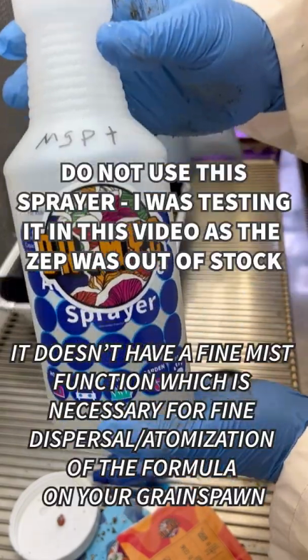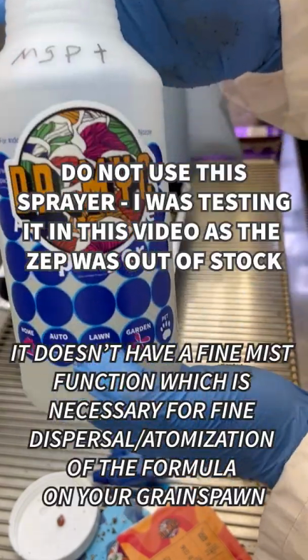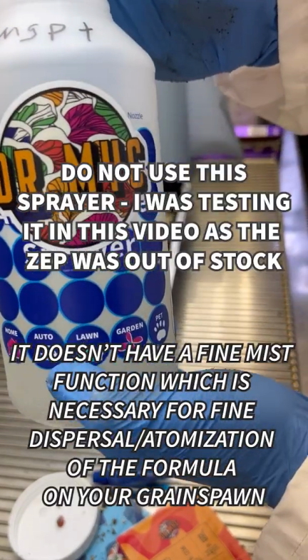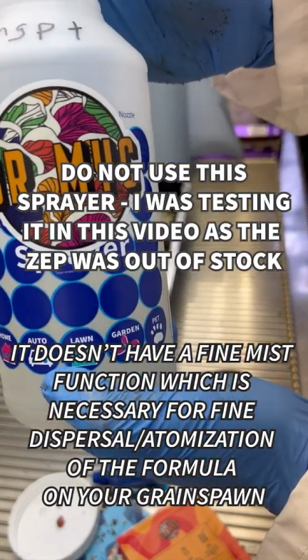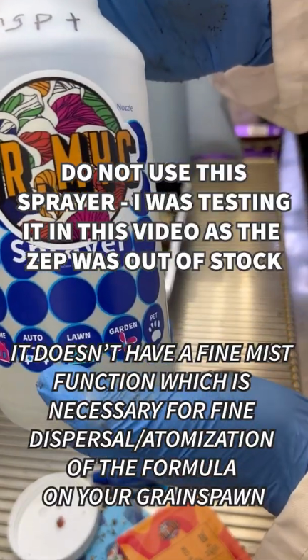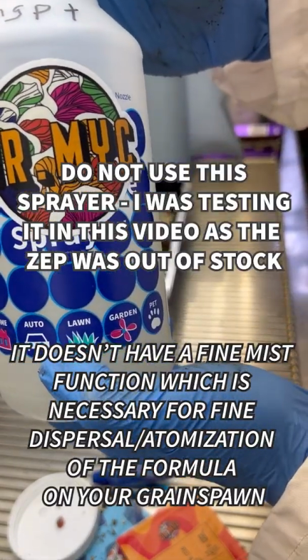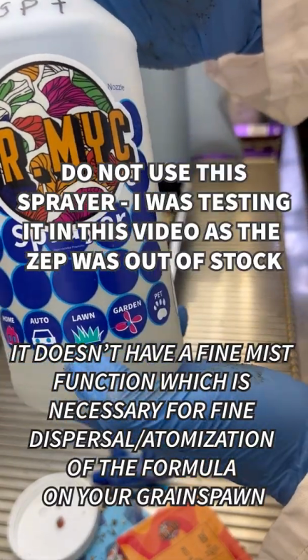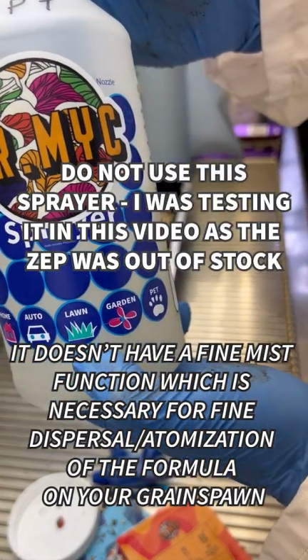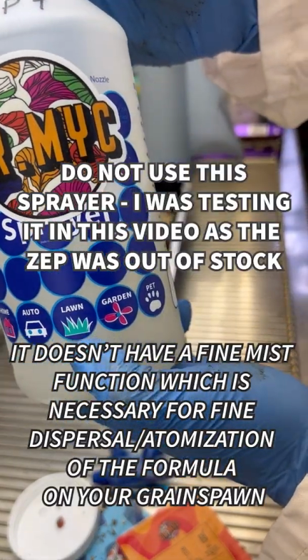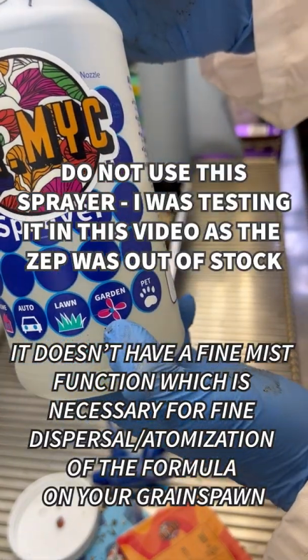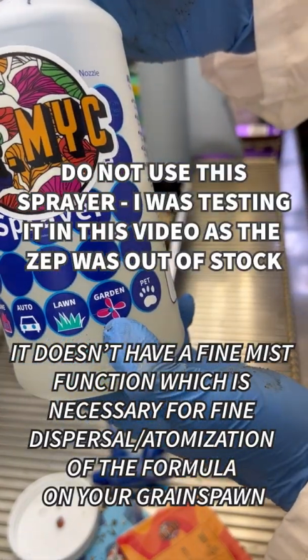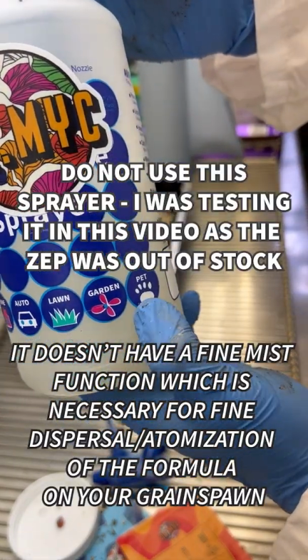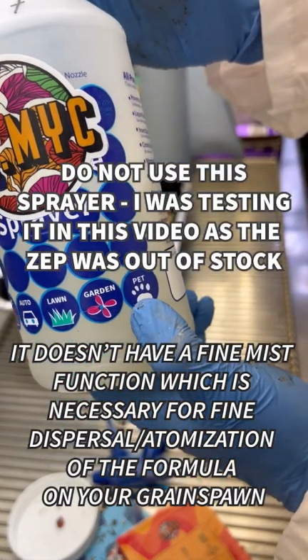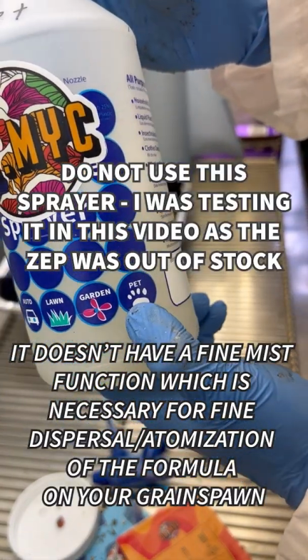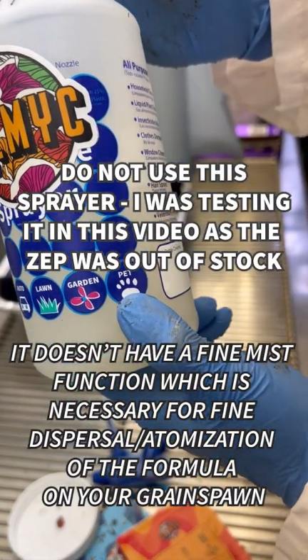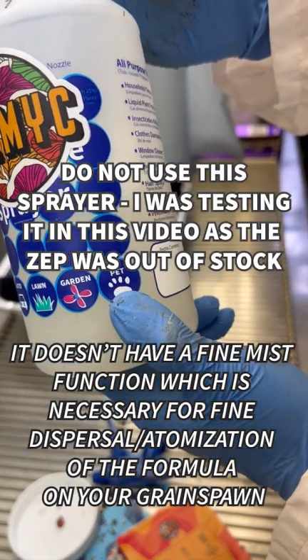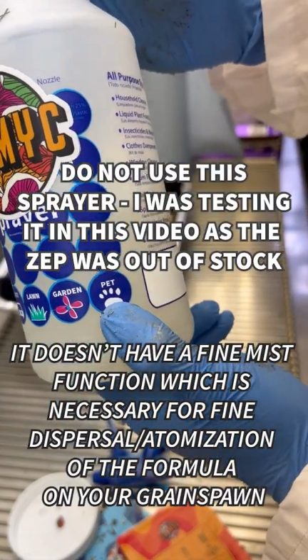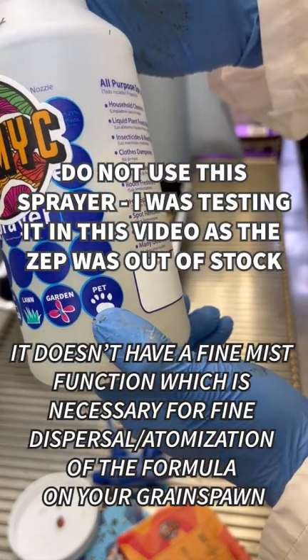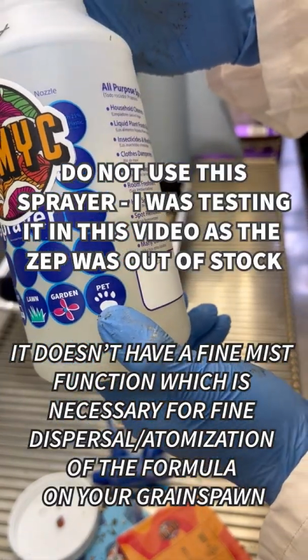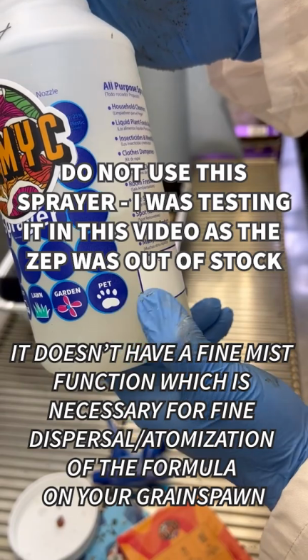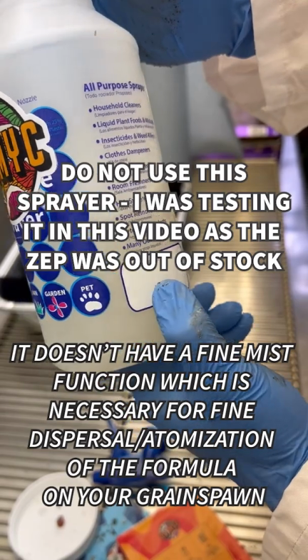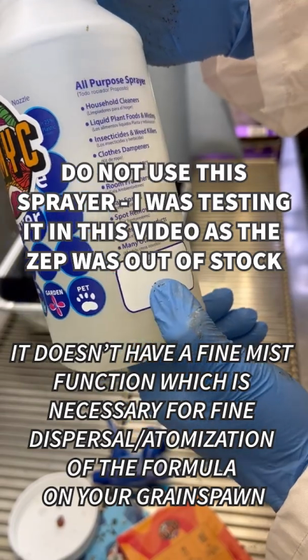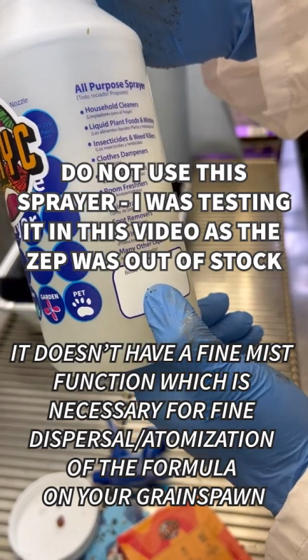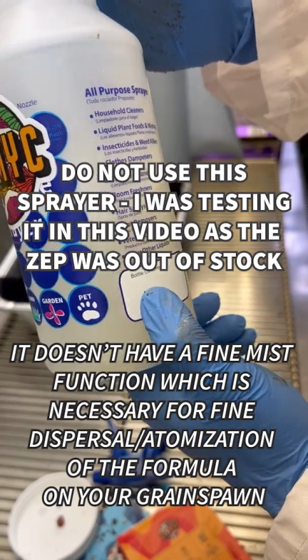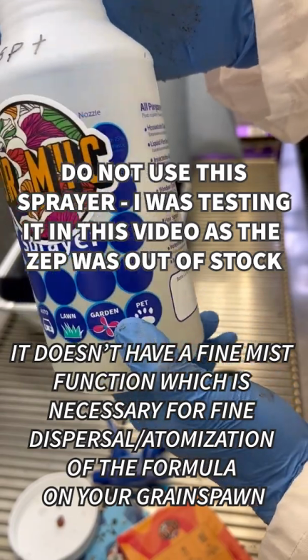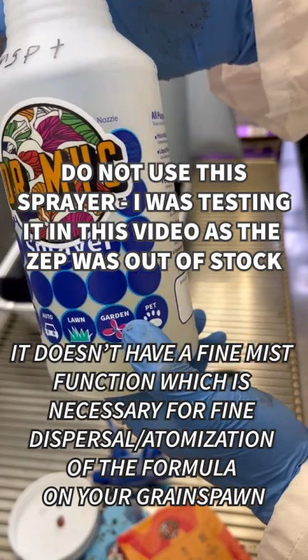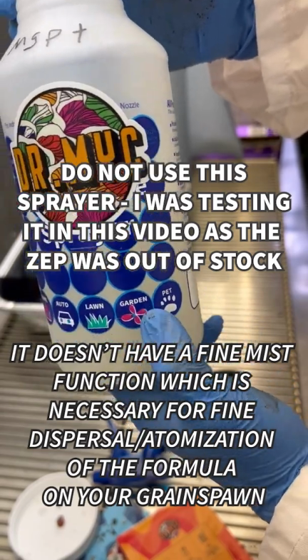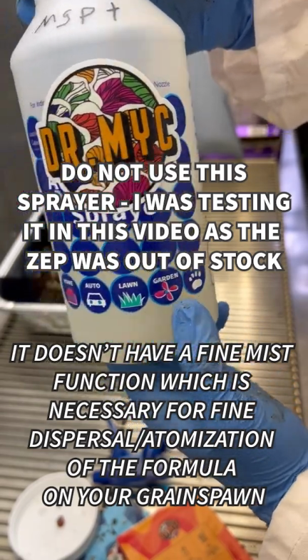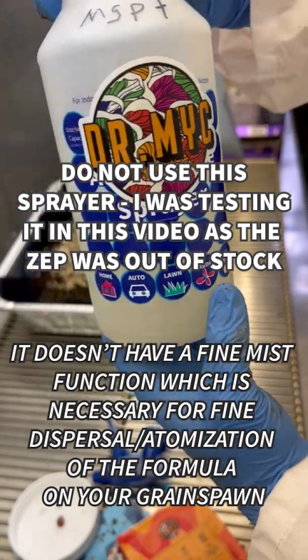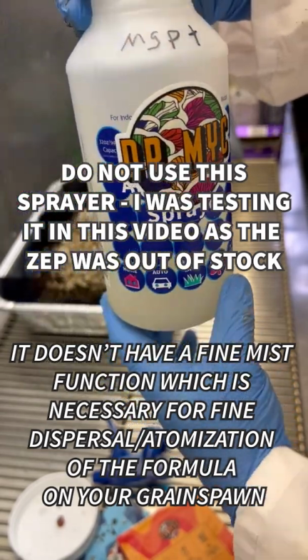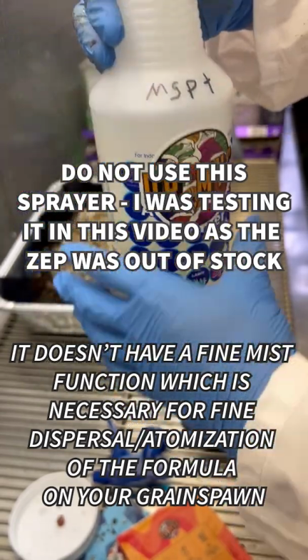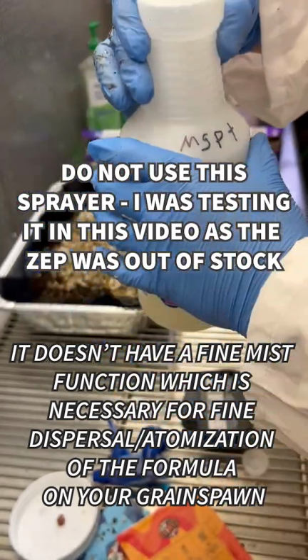They say it's for water, lawn, garden, pet — and now also mycology.